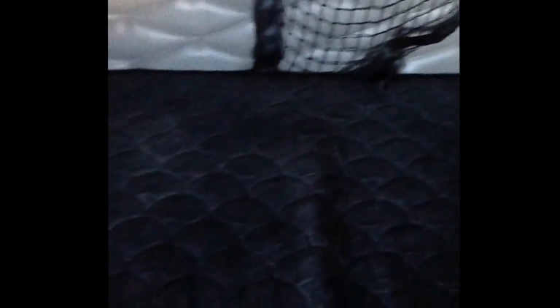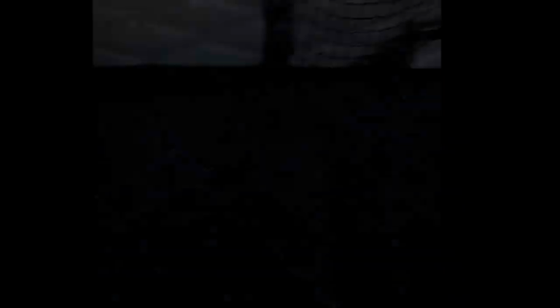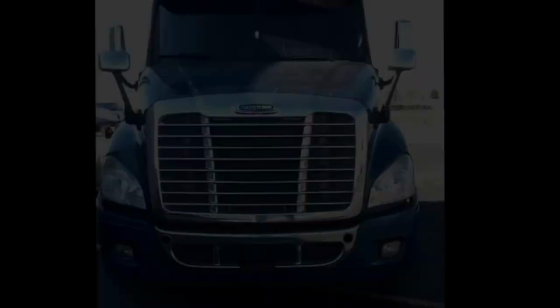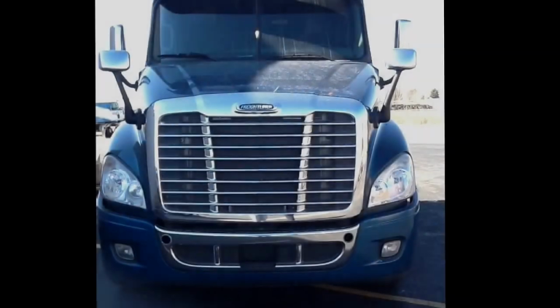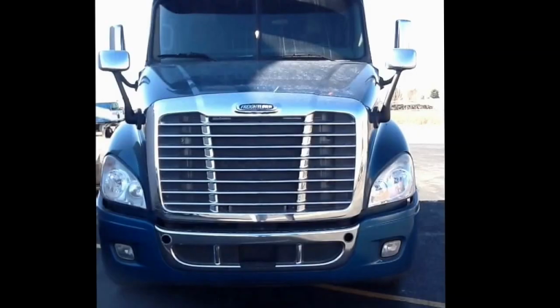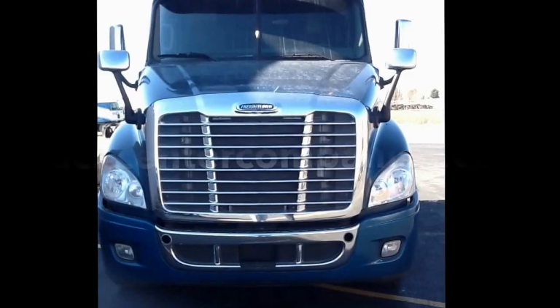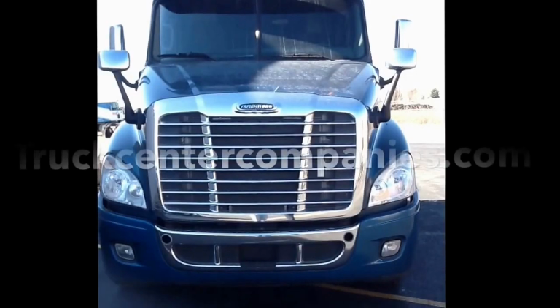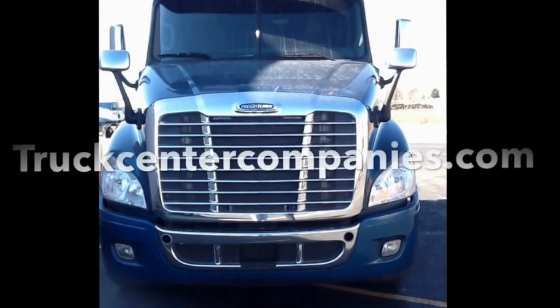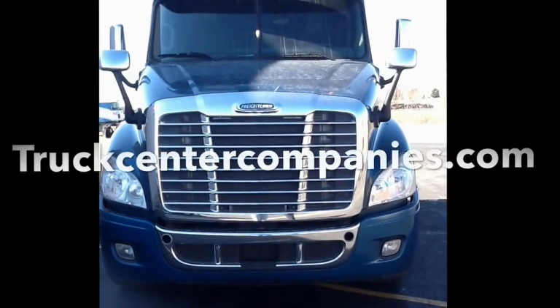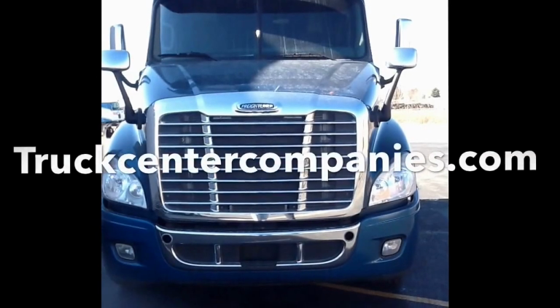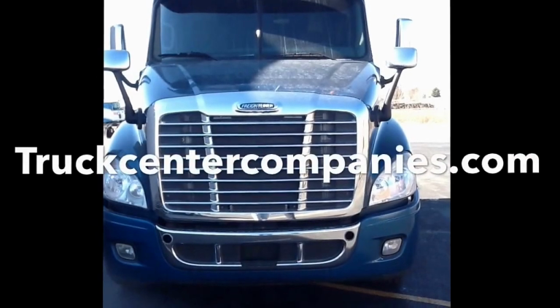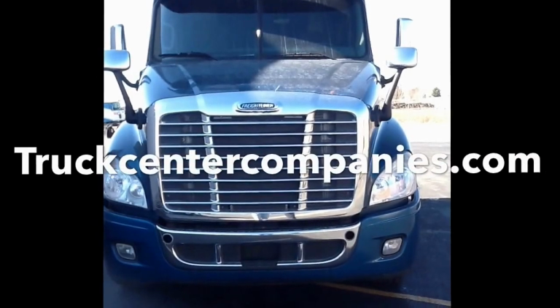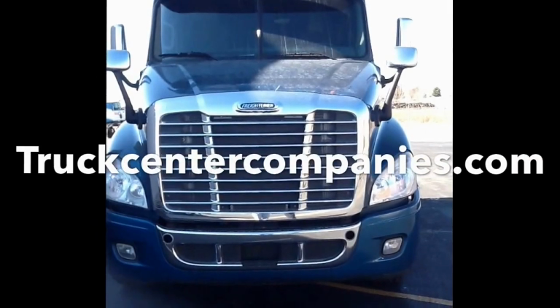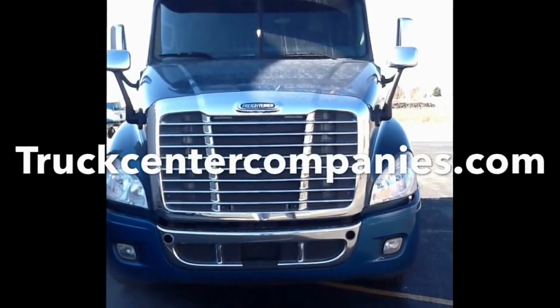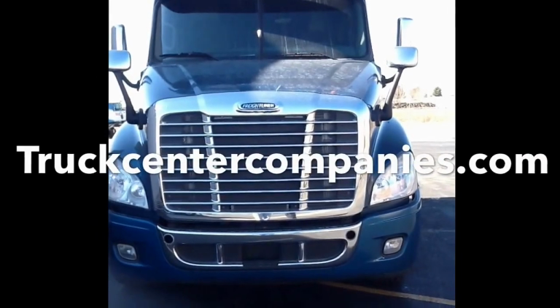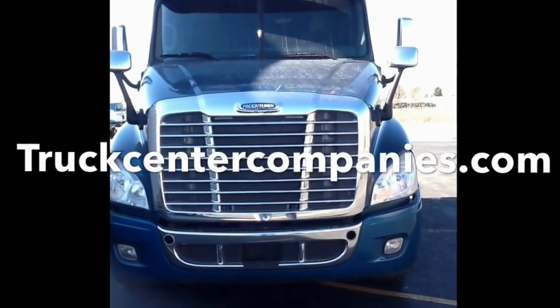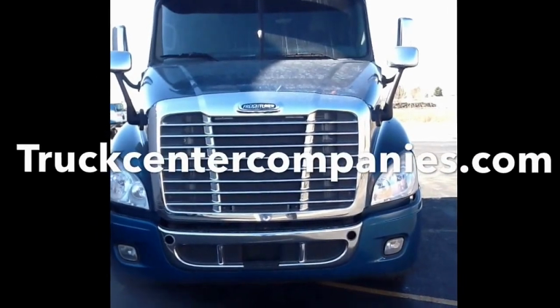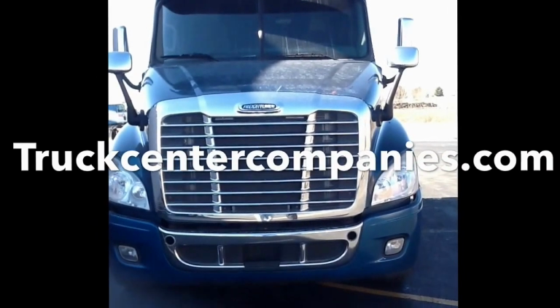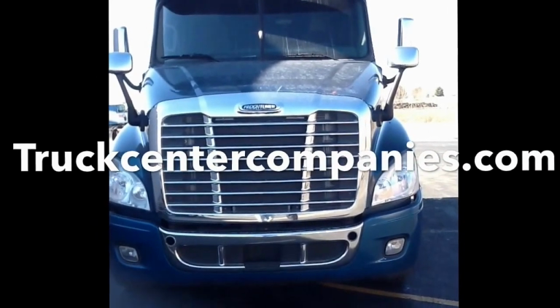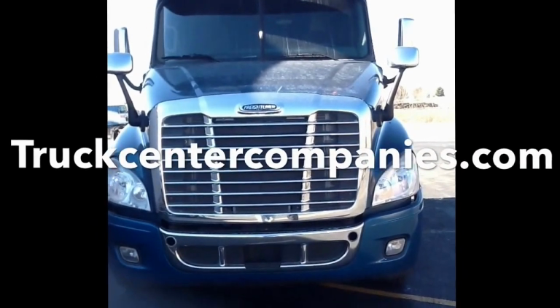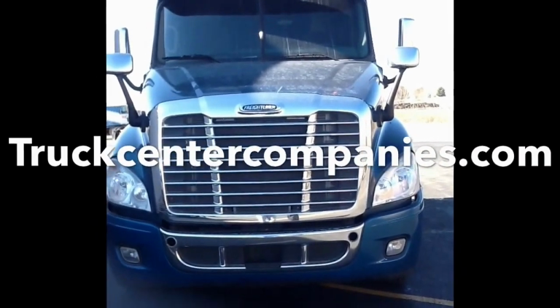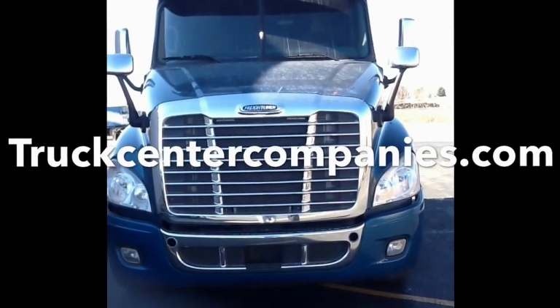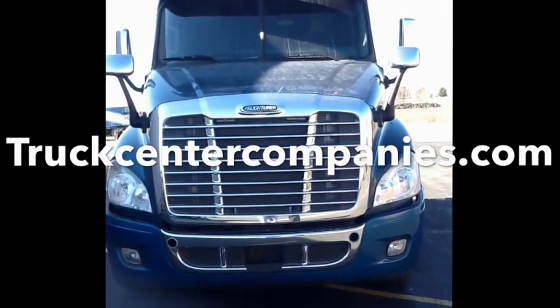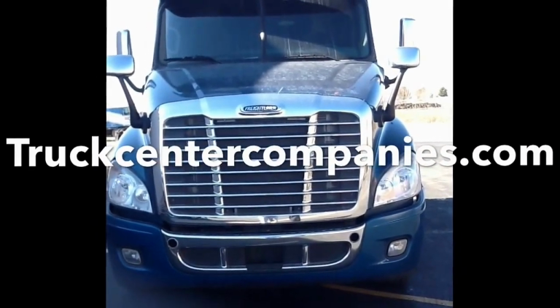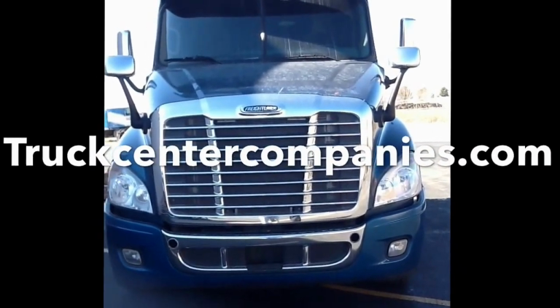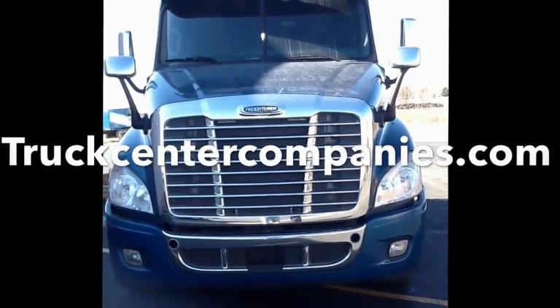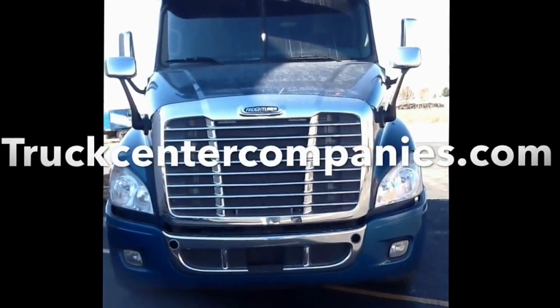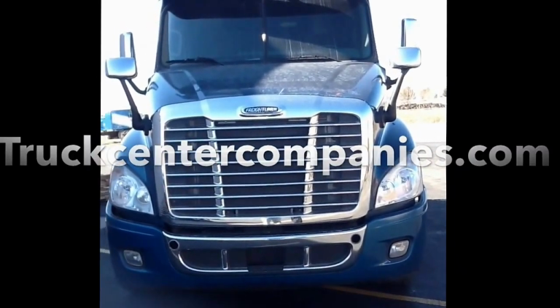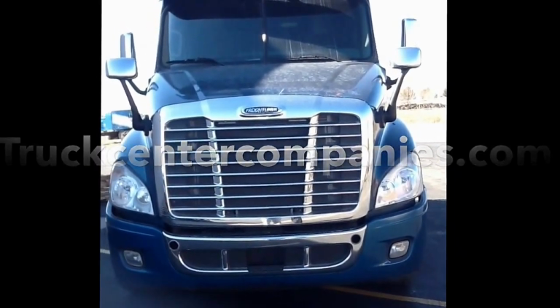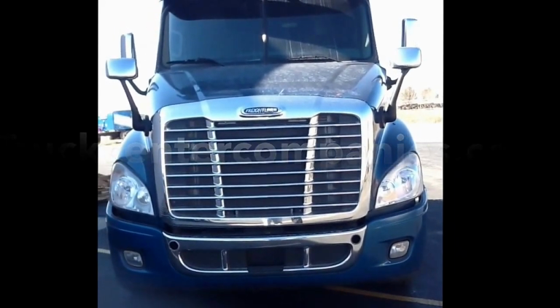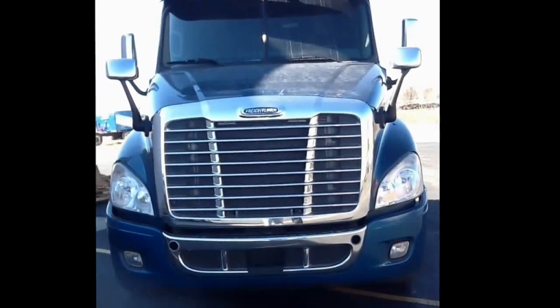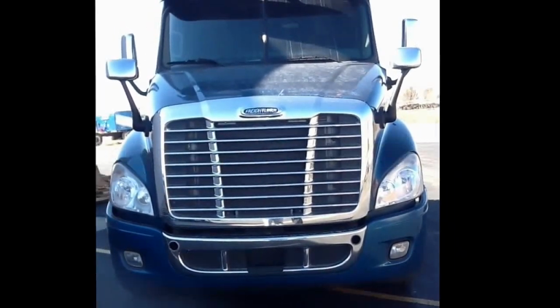To see this and all of our other trucks, please visit us on the web at truckcentercompanies.com.